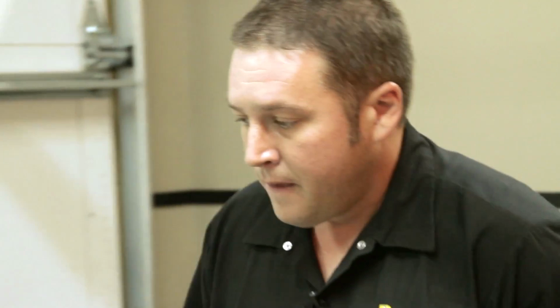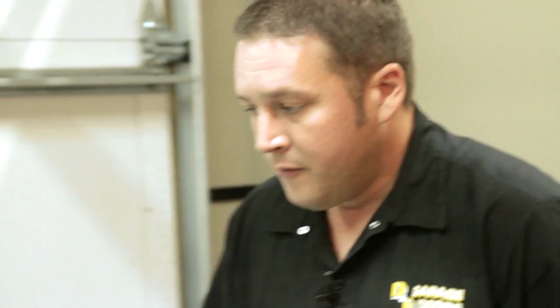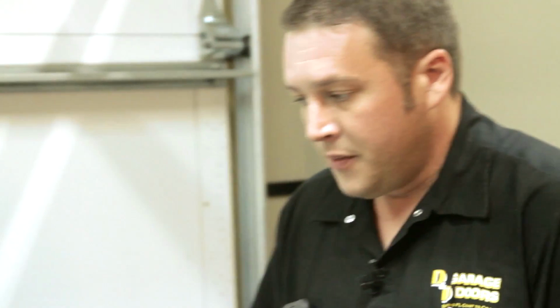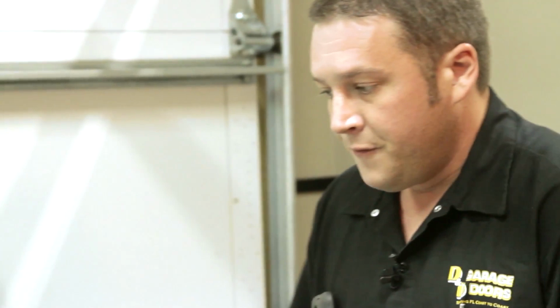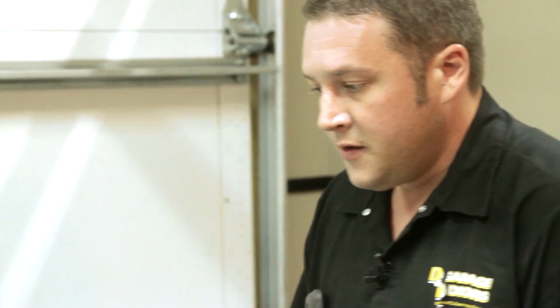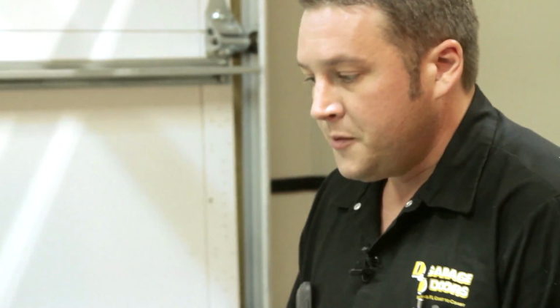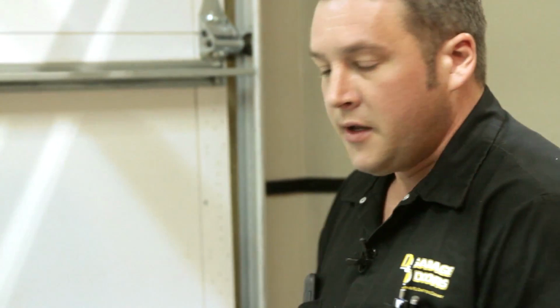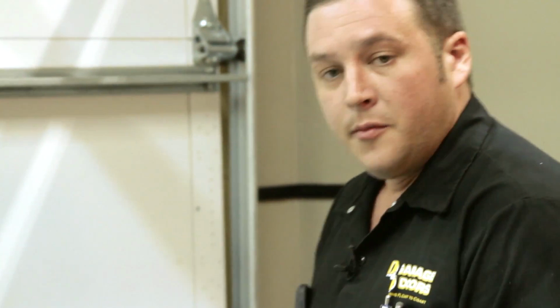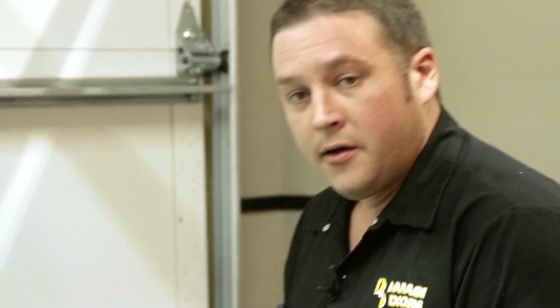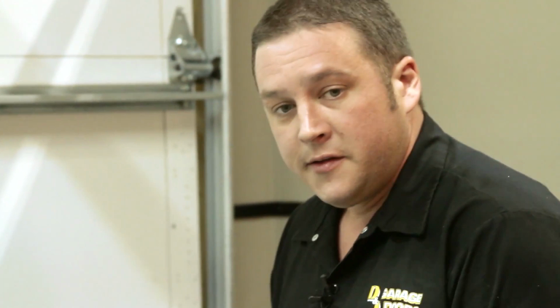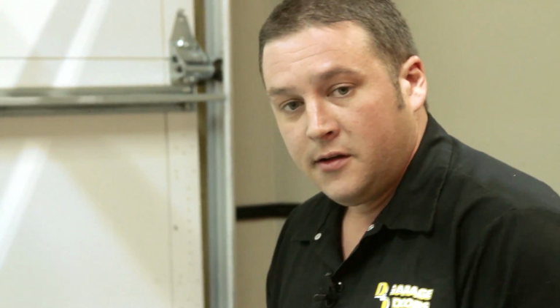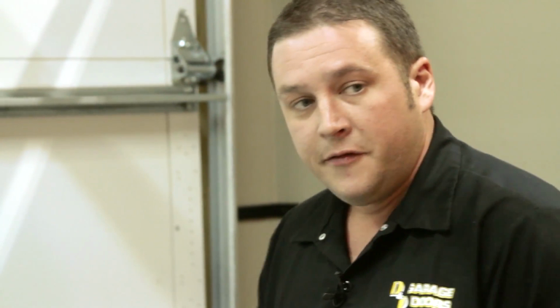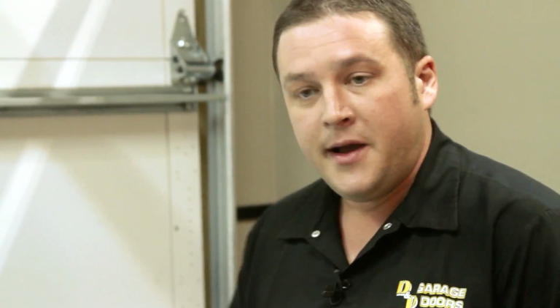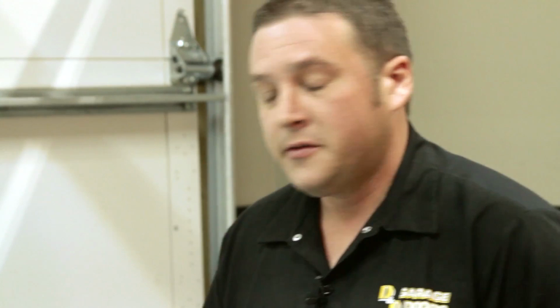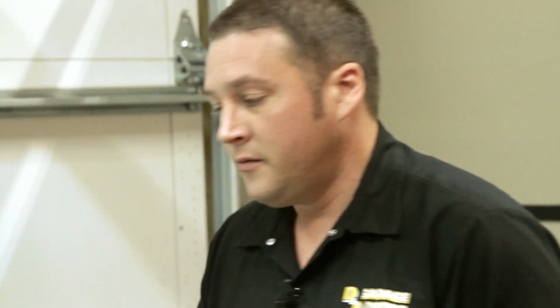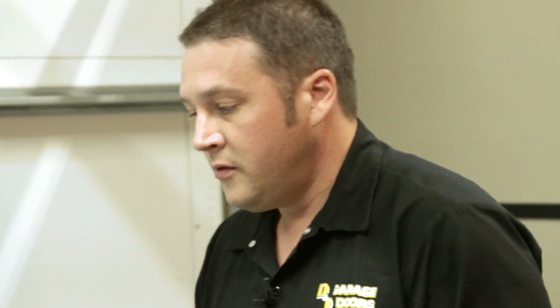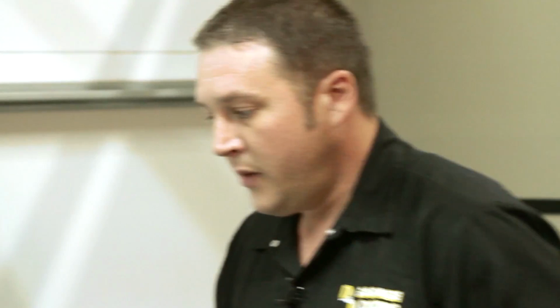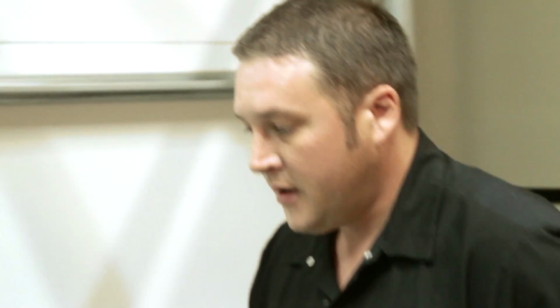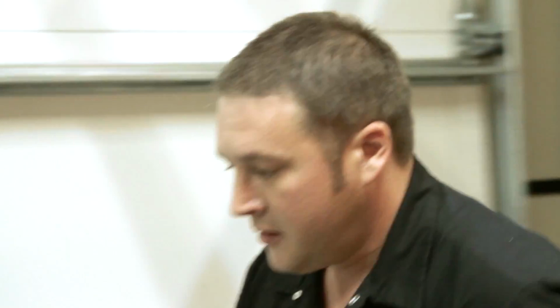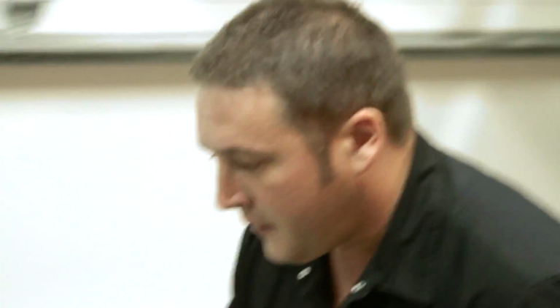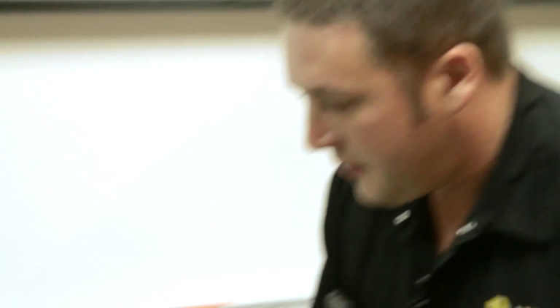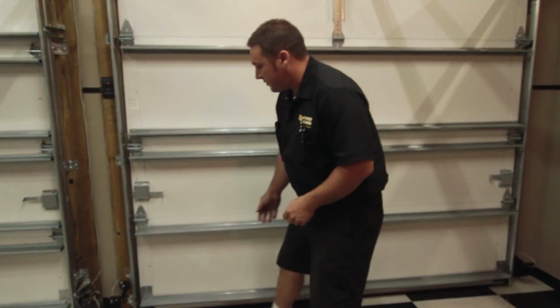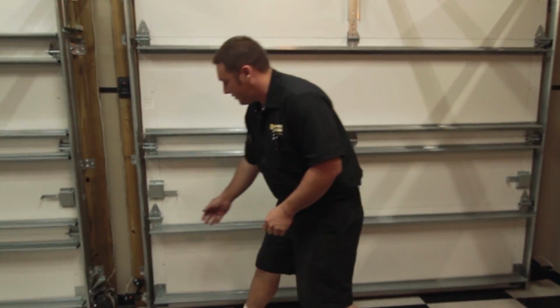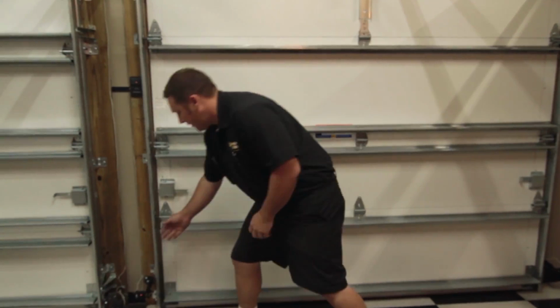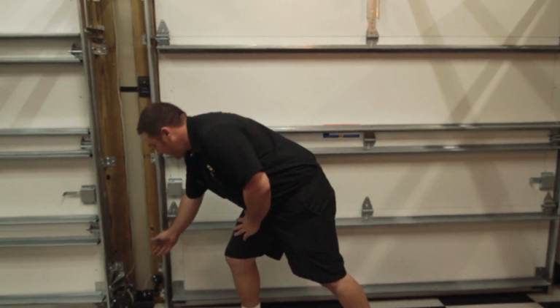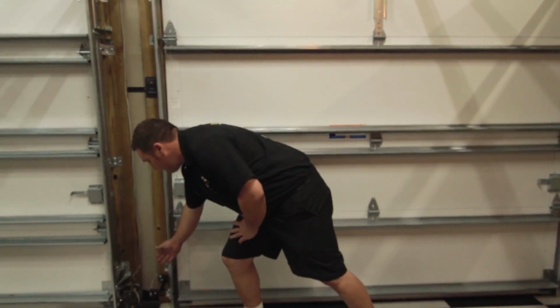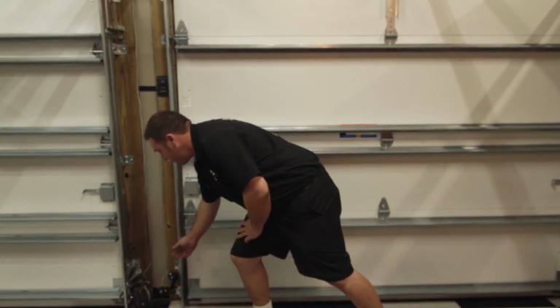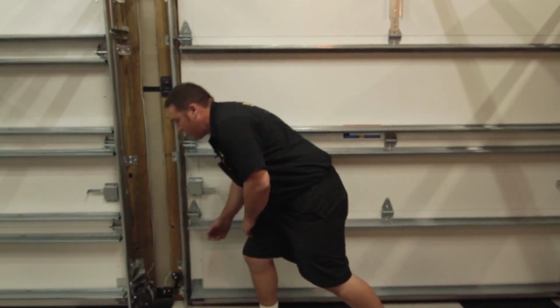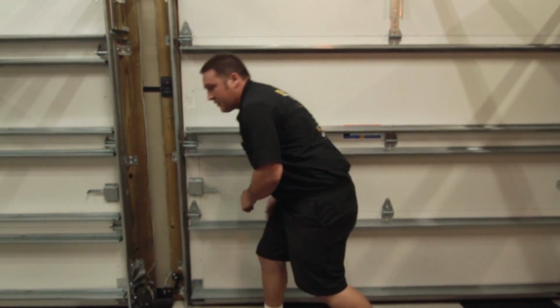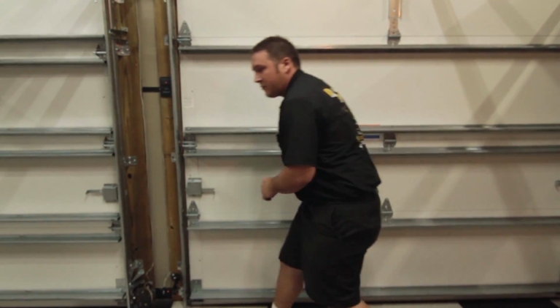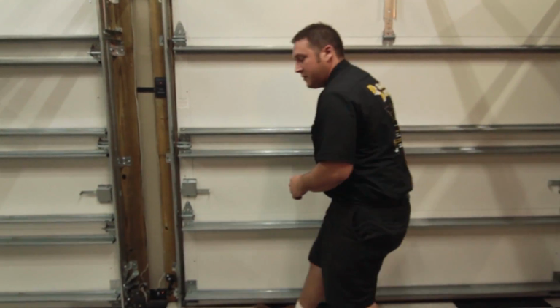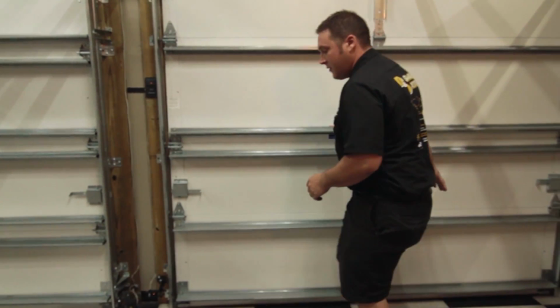But for this particular model — this is a LiftMaster — we can identify this is the sending unit and that's the receiving unit.